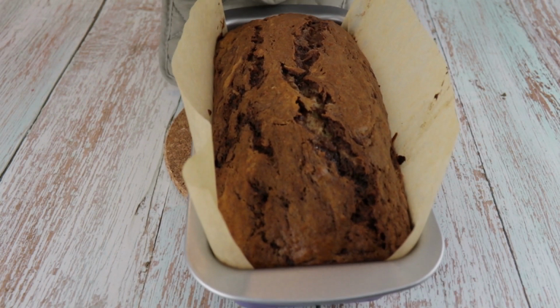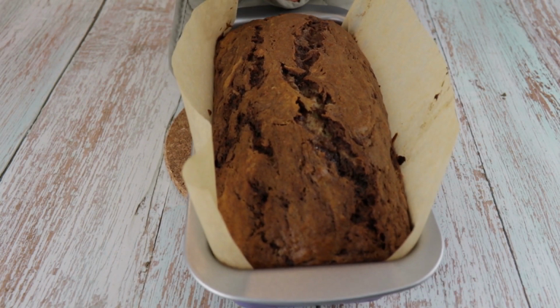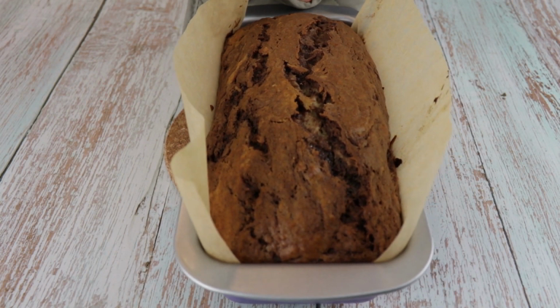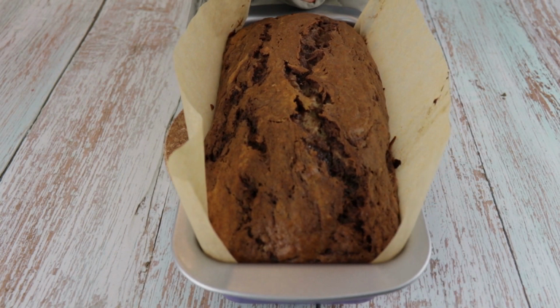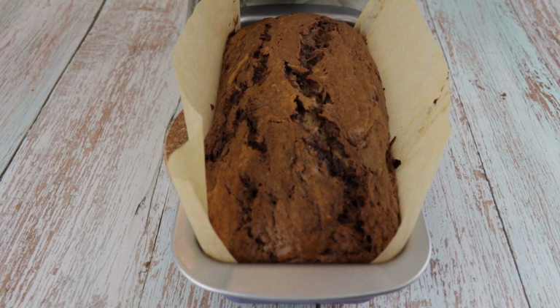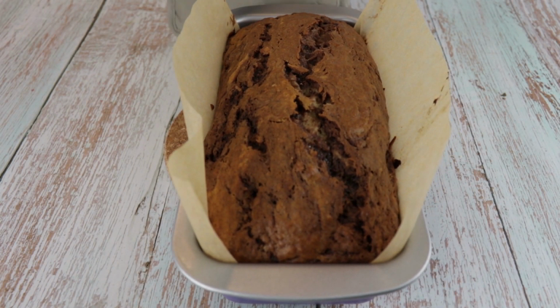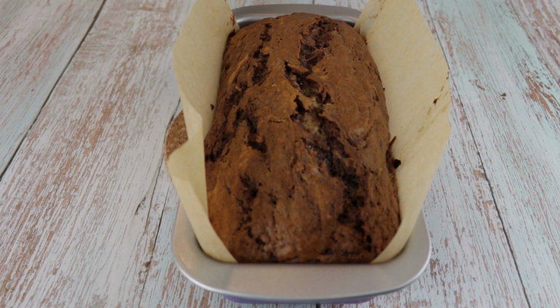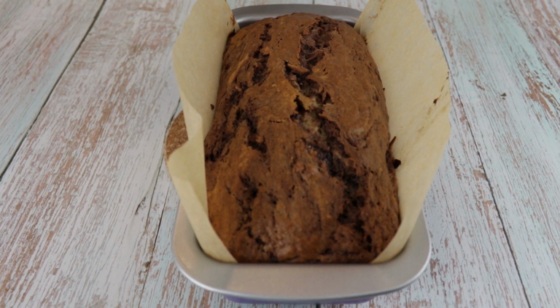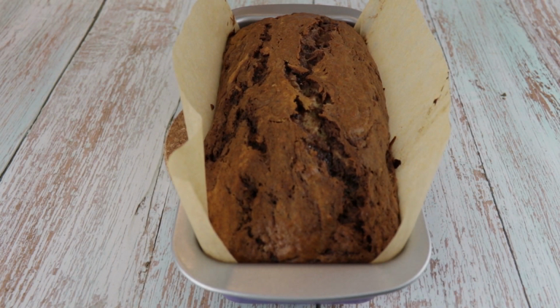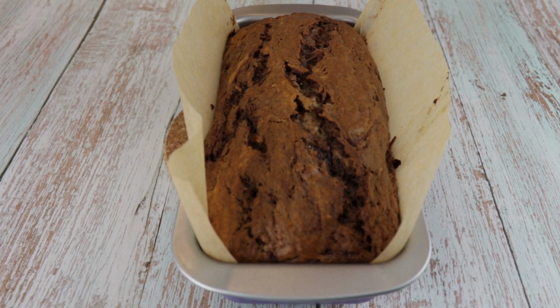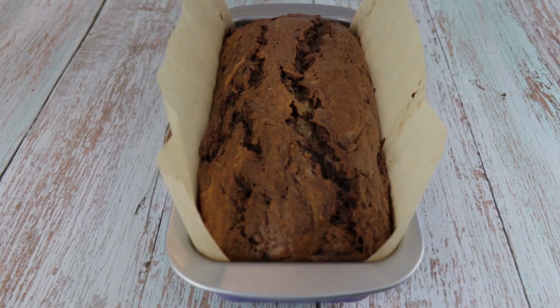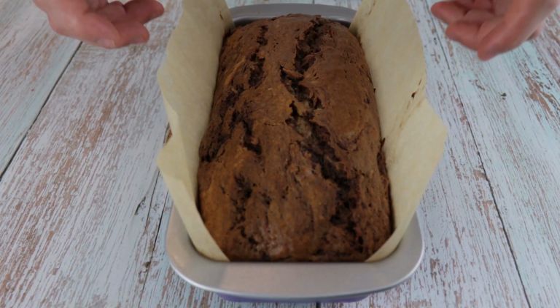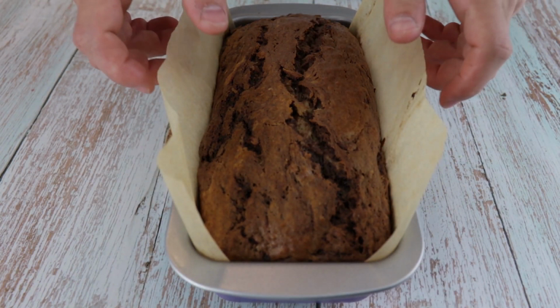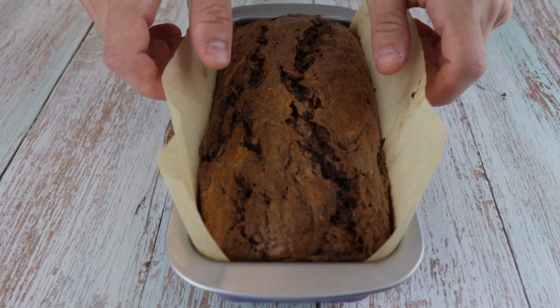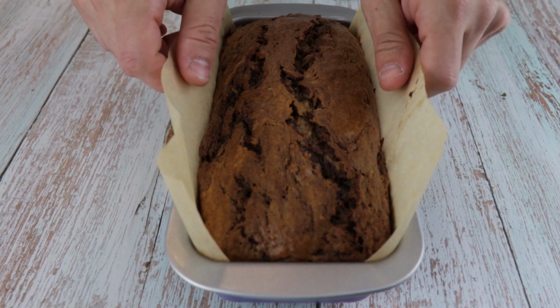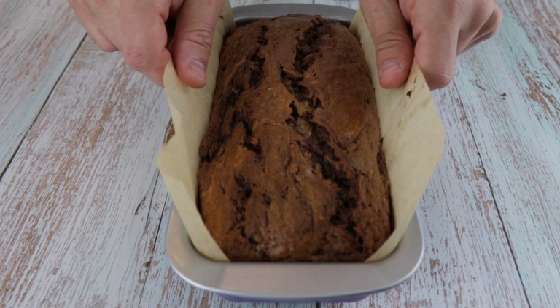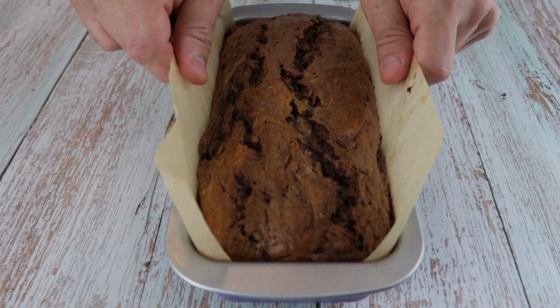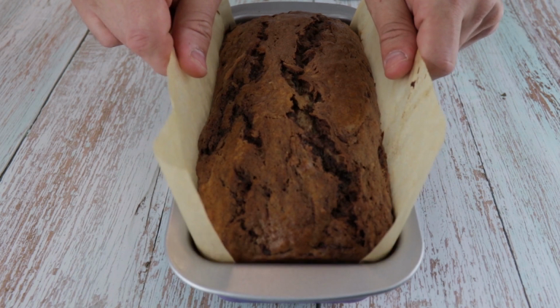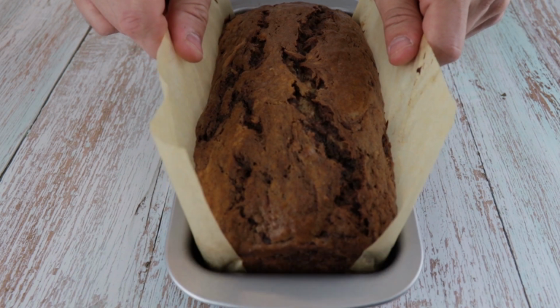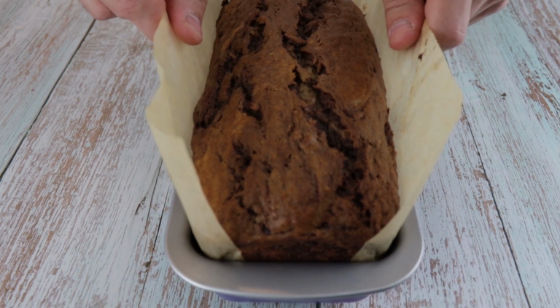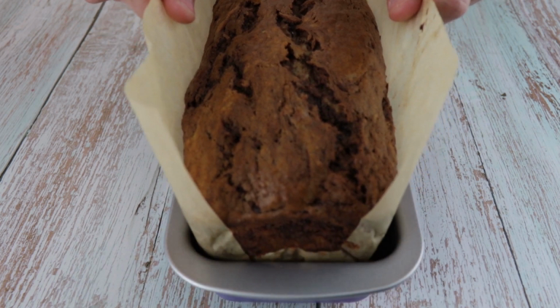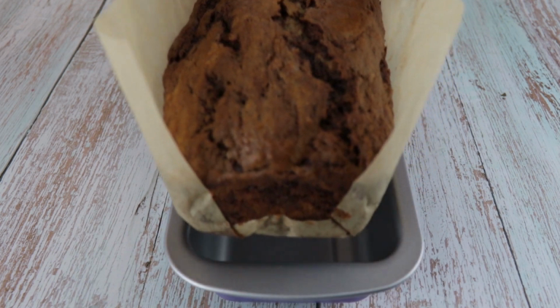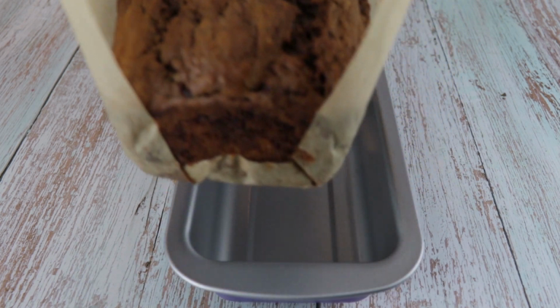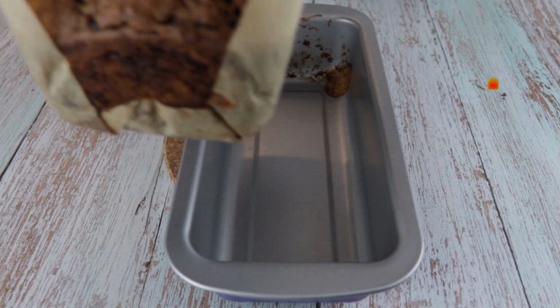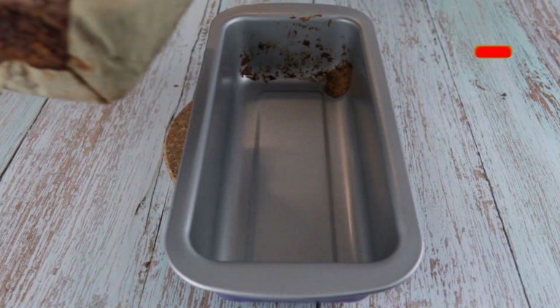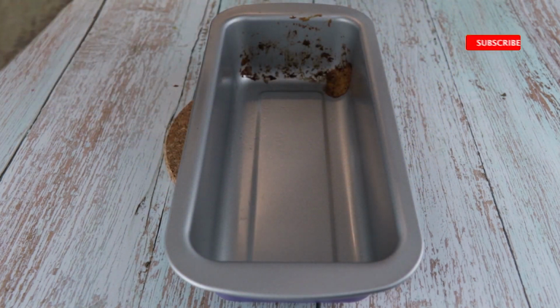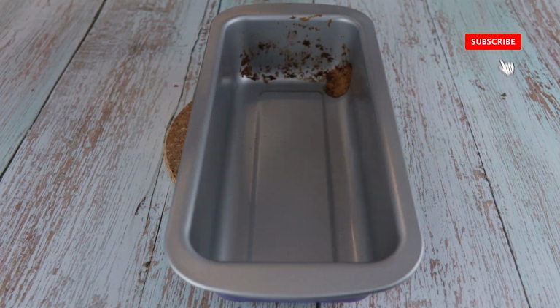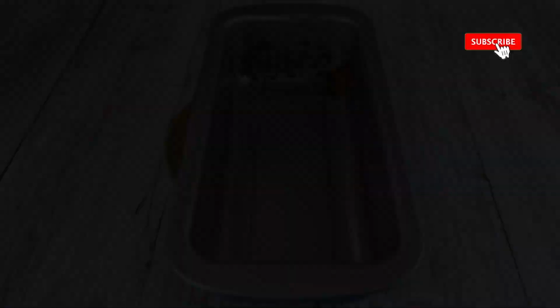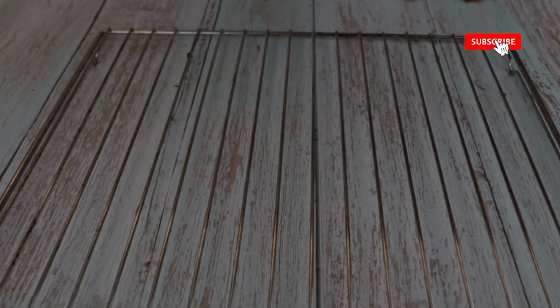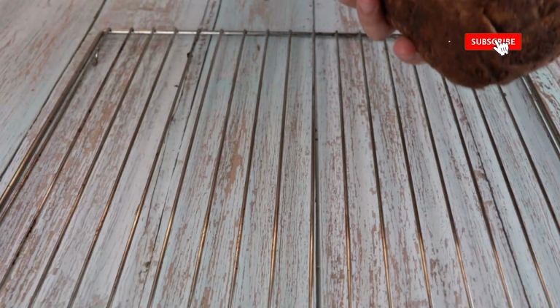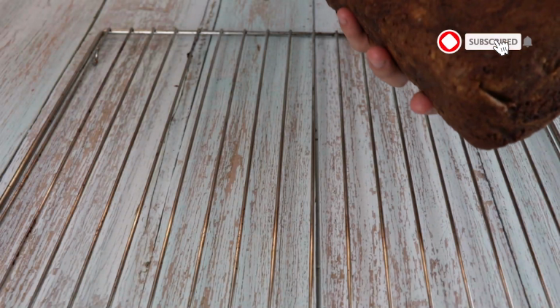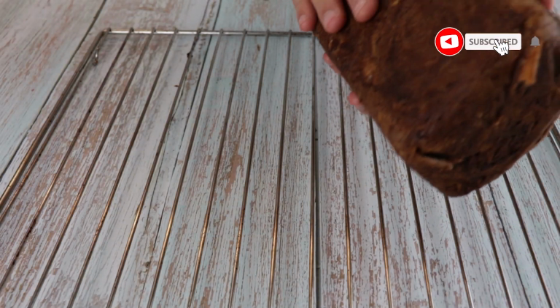Once it's baked, let it cool down in the pan for 10 minutes, then turn it out onto a cooling rack to cool completely.